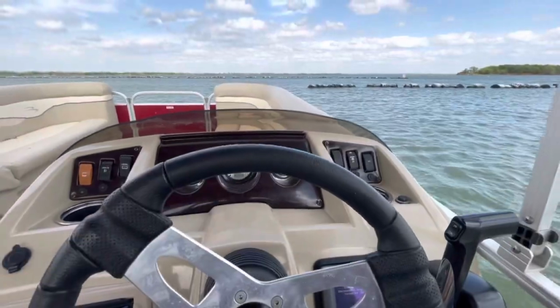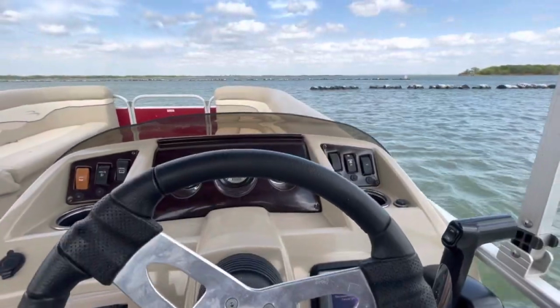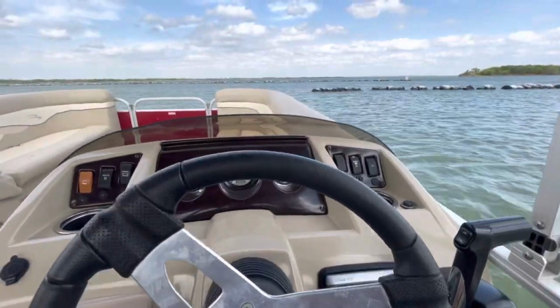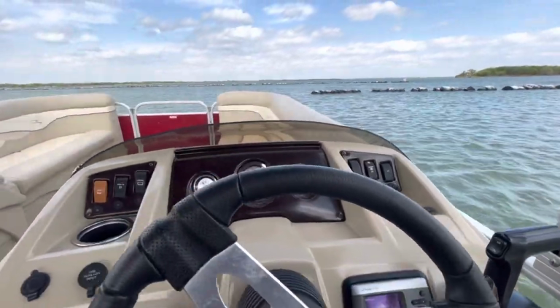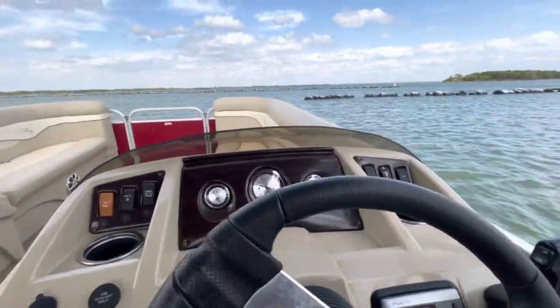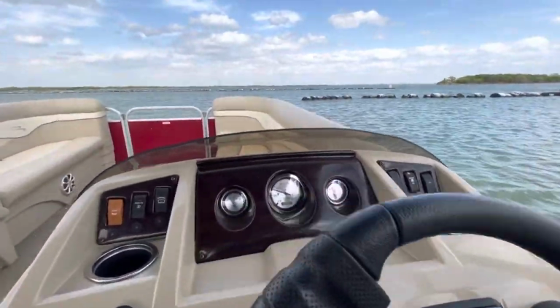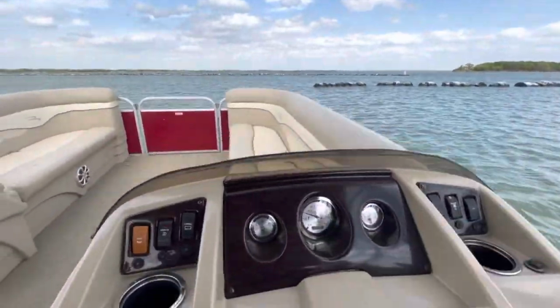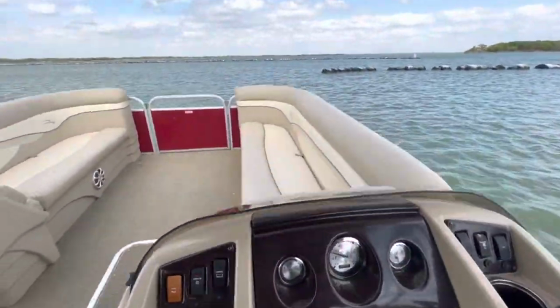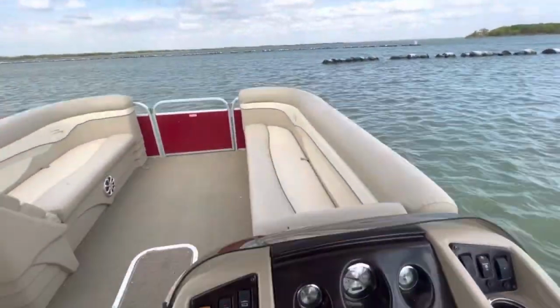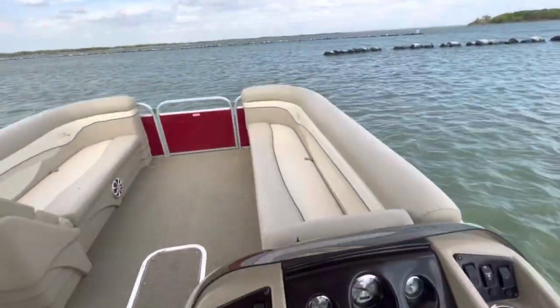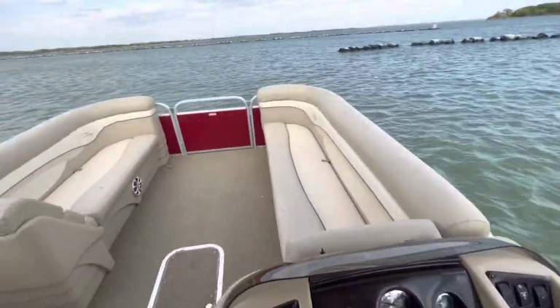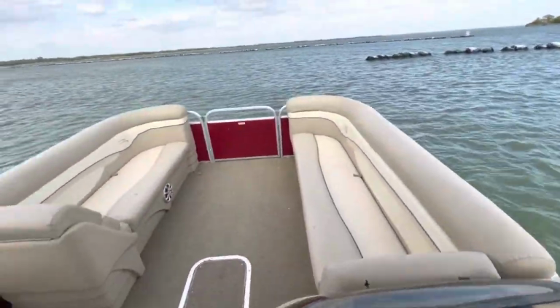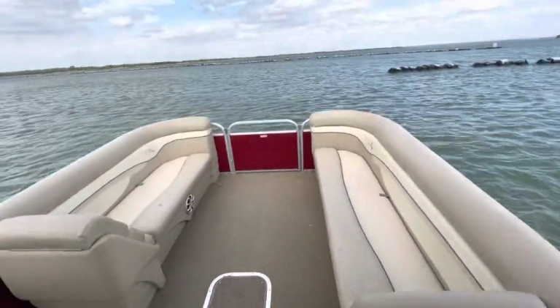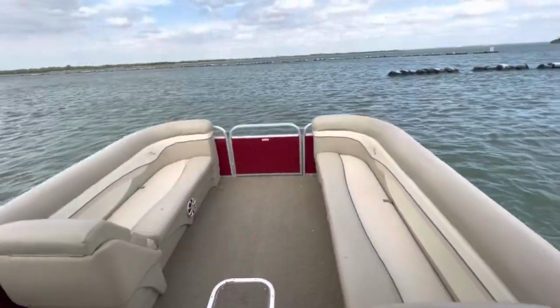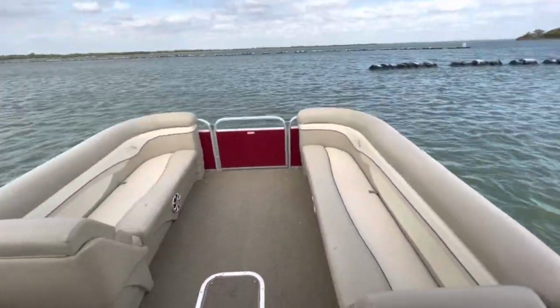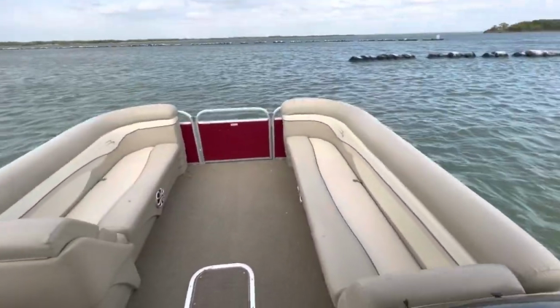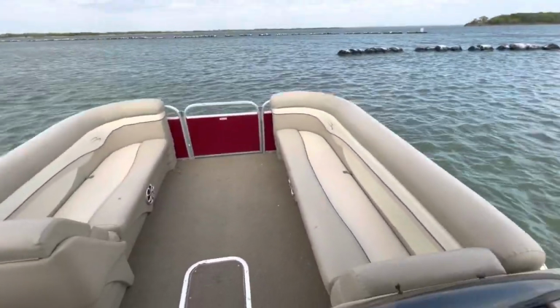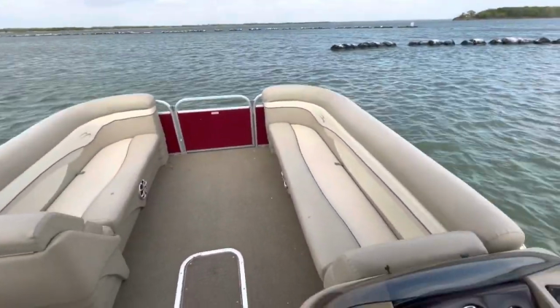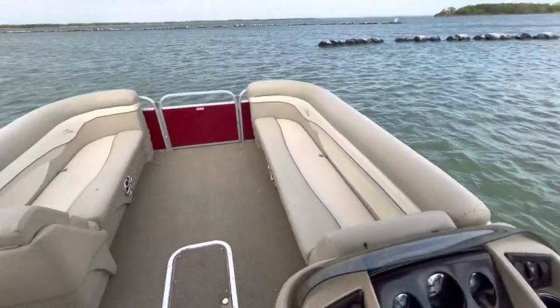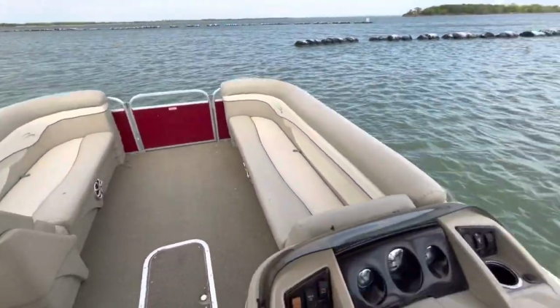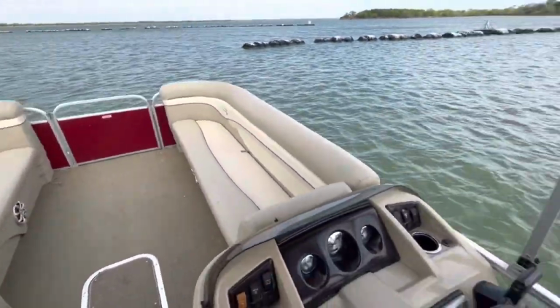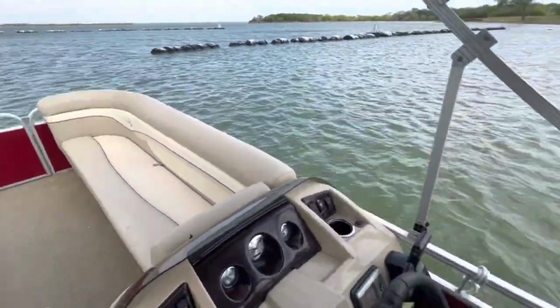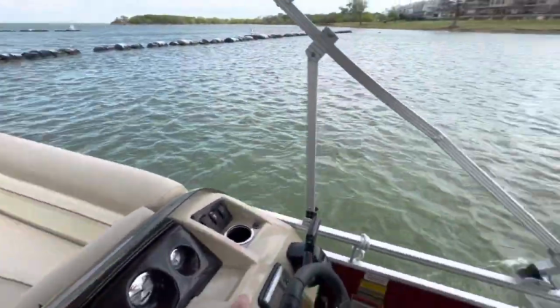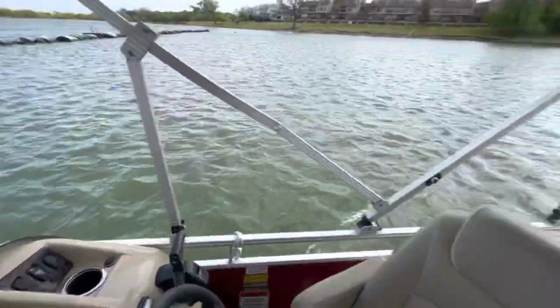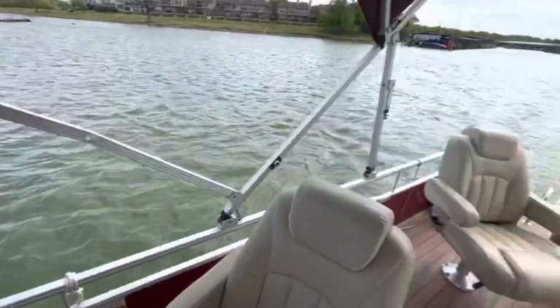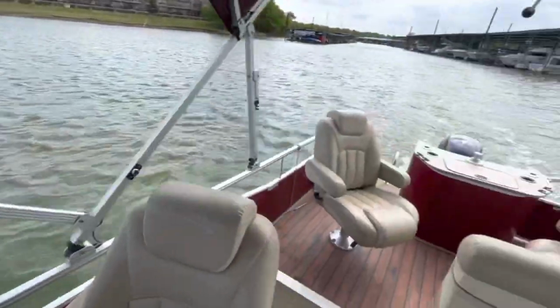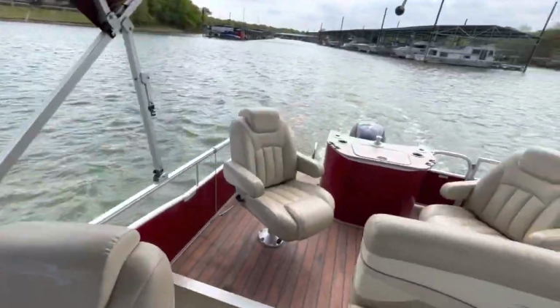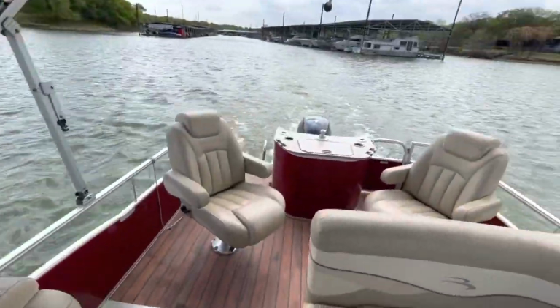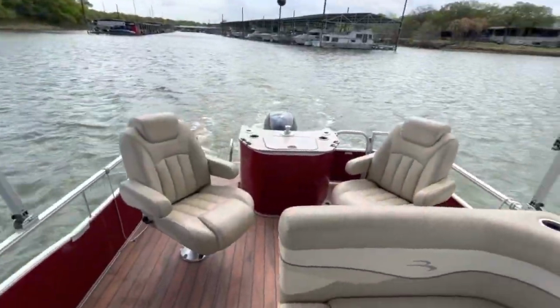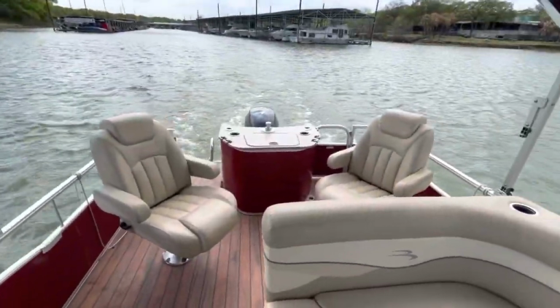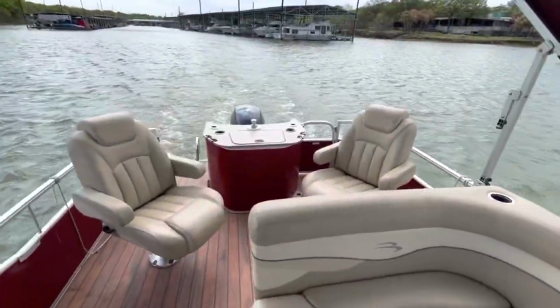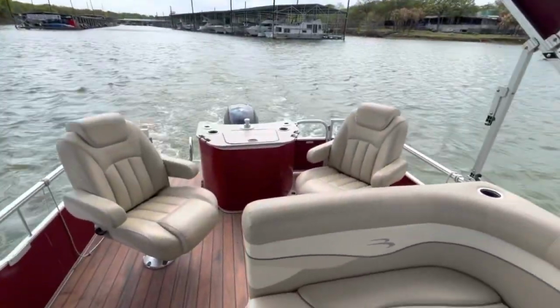This is Steve with Boats of Dallas. We're on this Bennington 24 SLX, going to take it out and run it on the water.